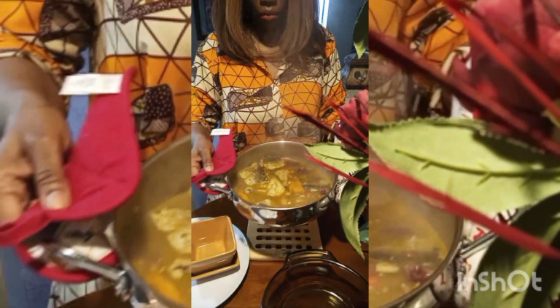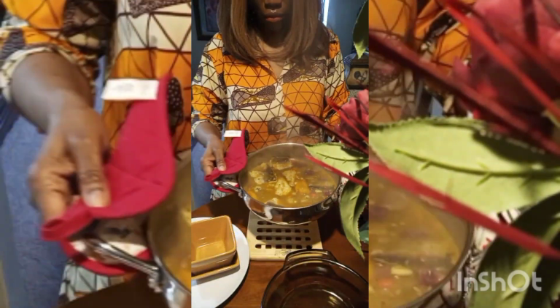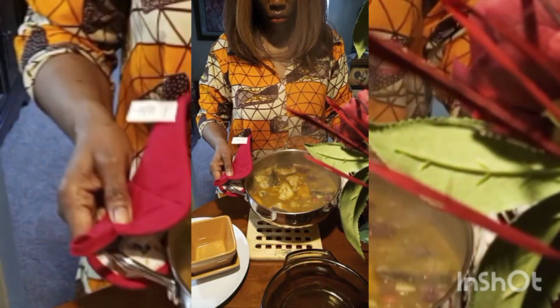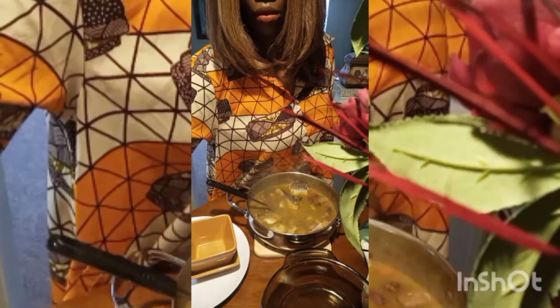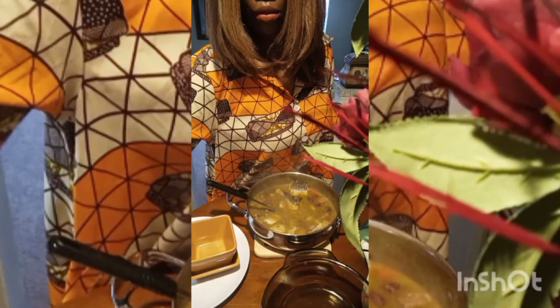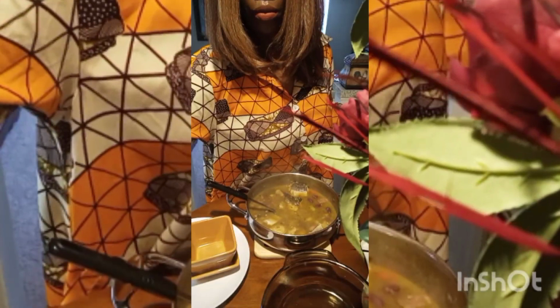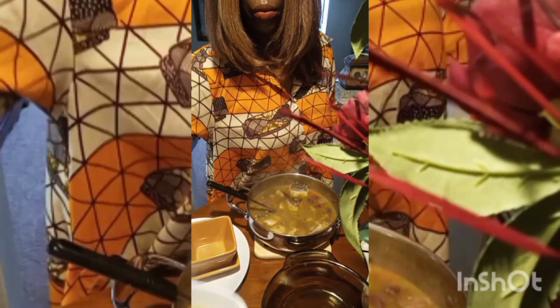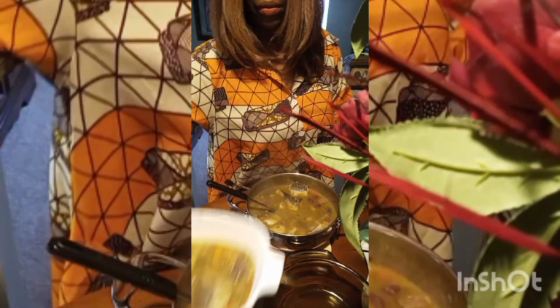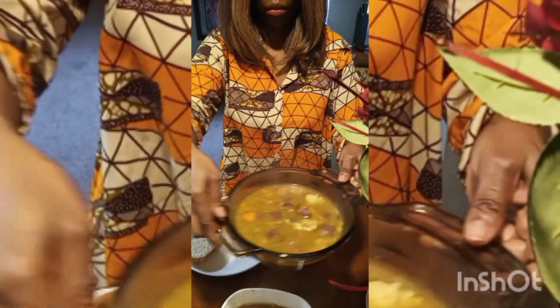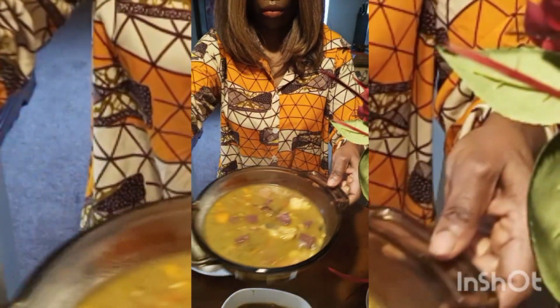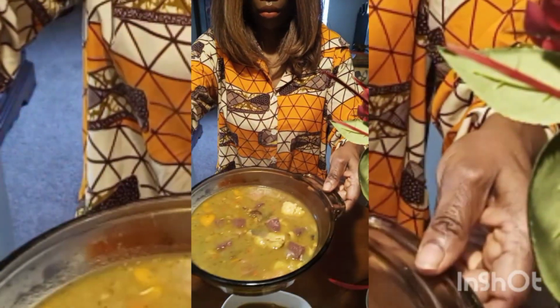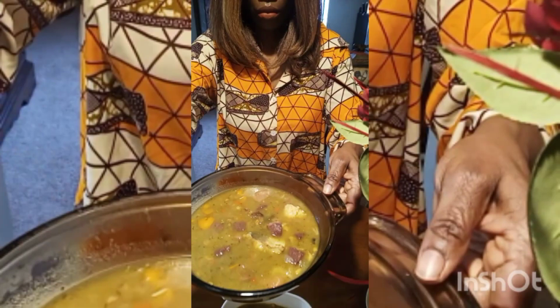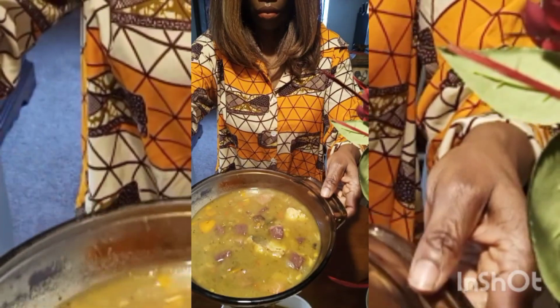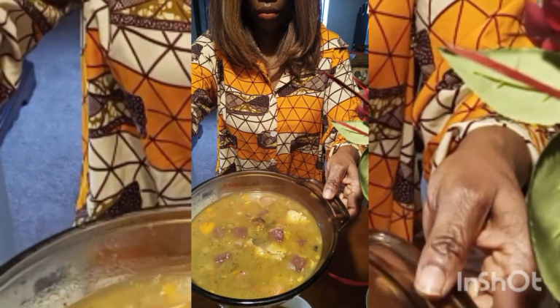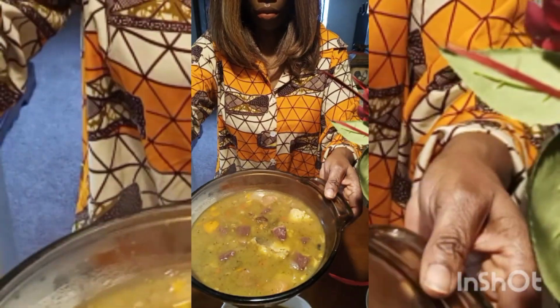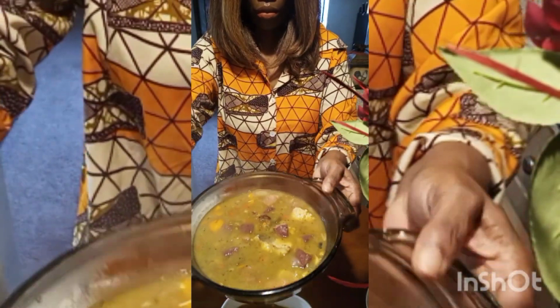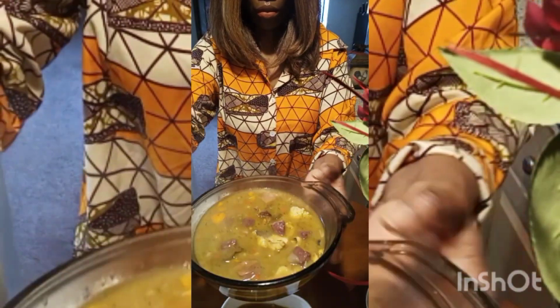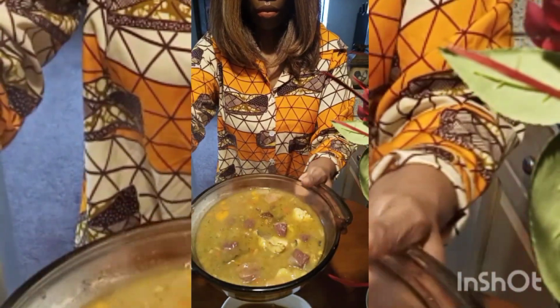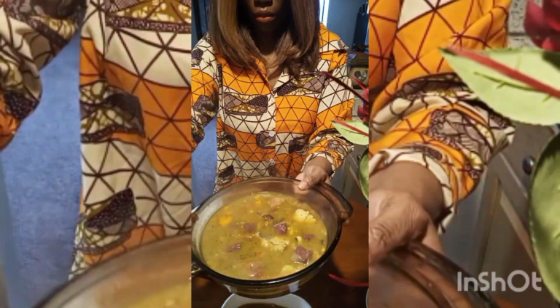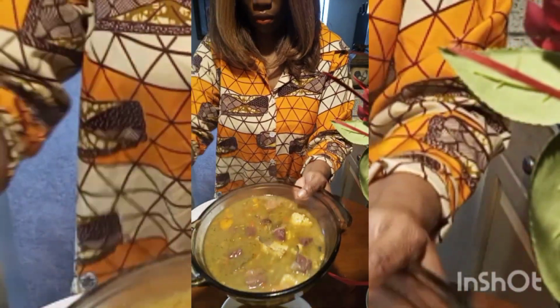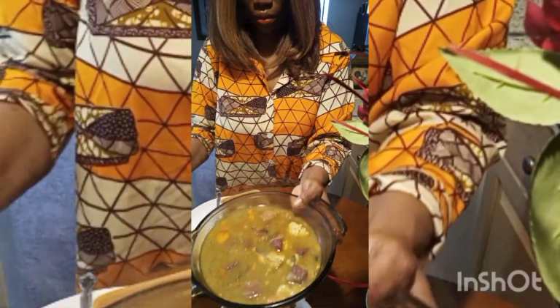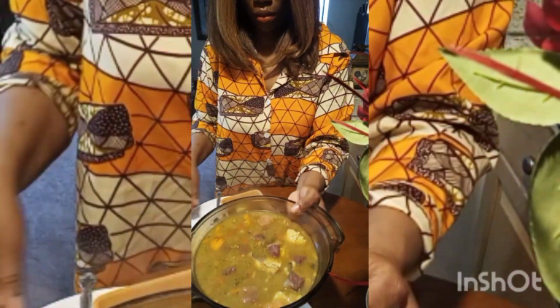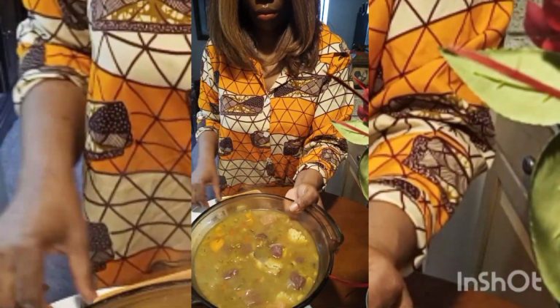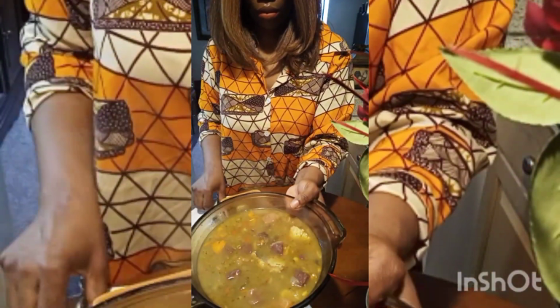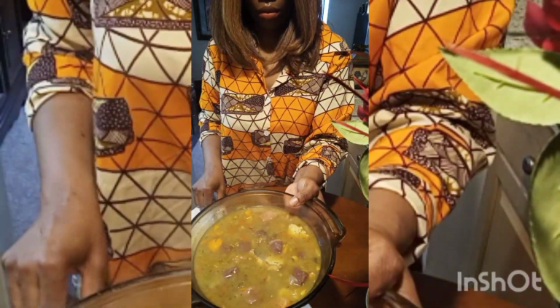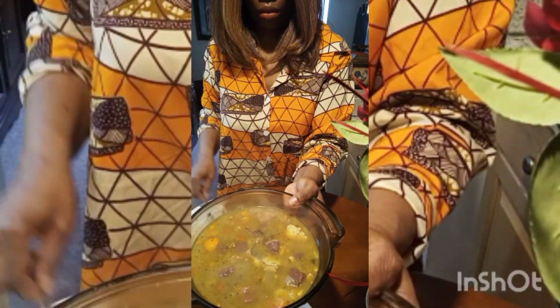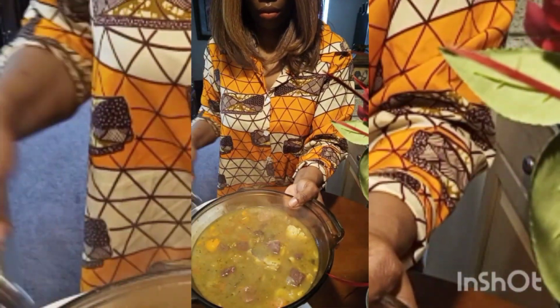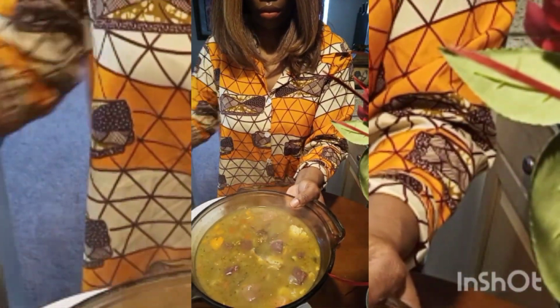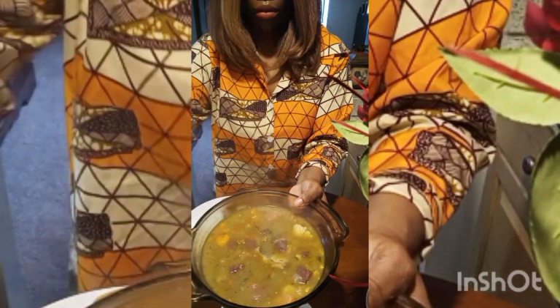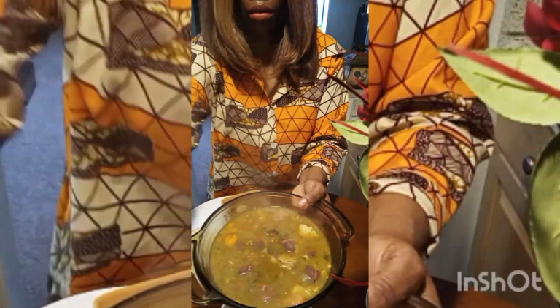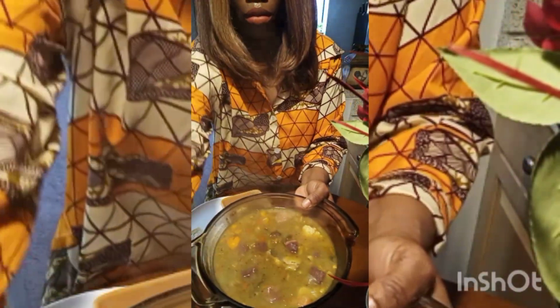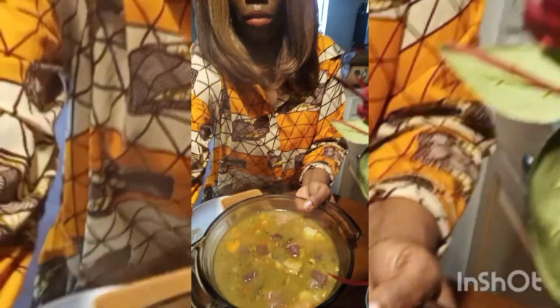A nice, hot, delicious pot of soup — potato soup.